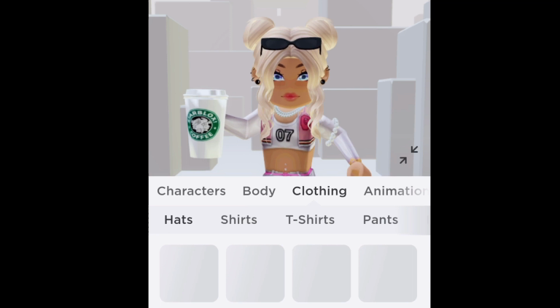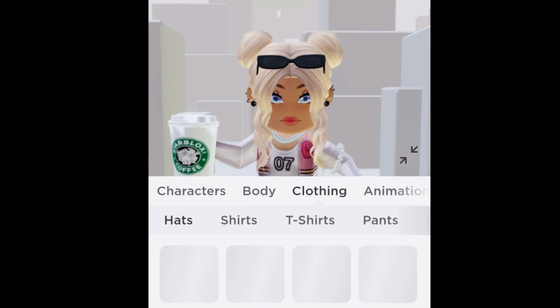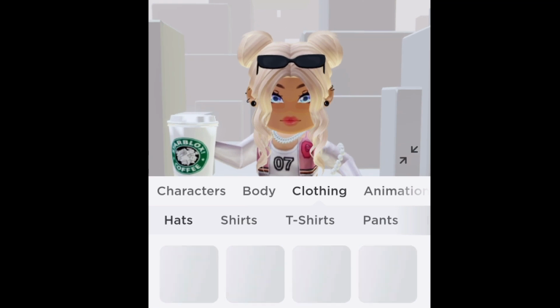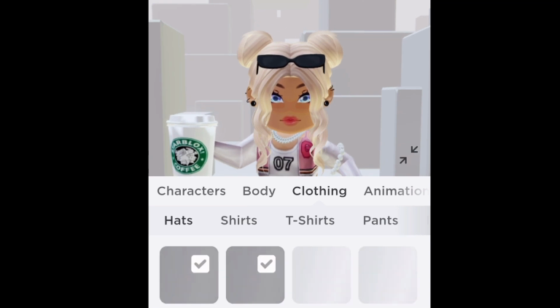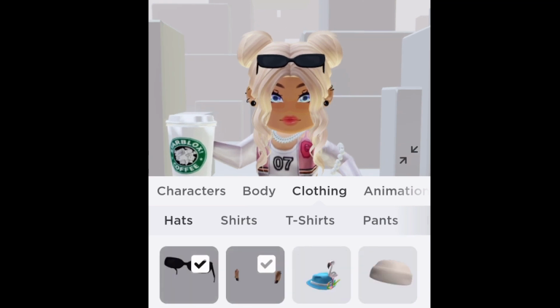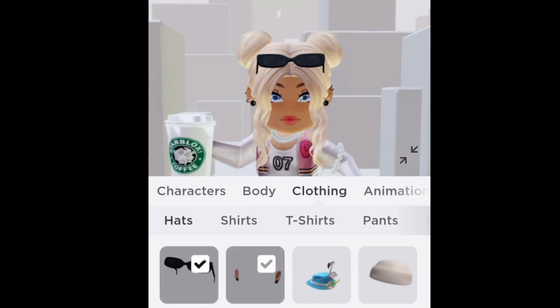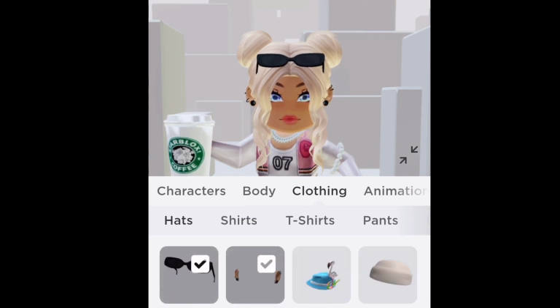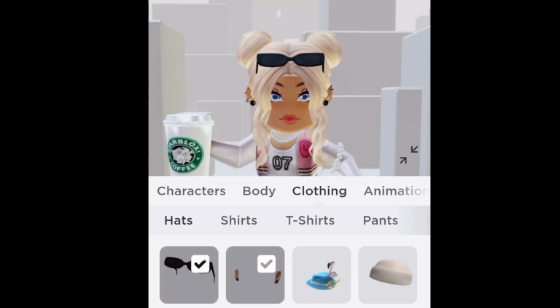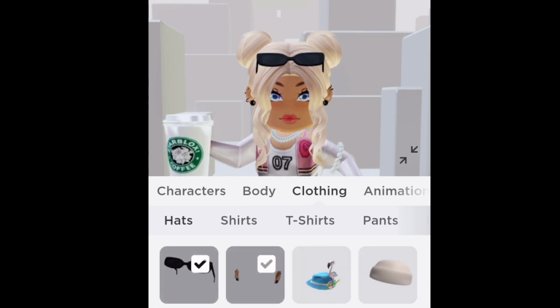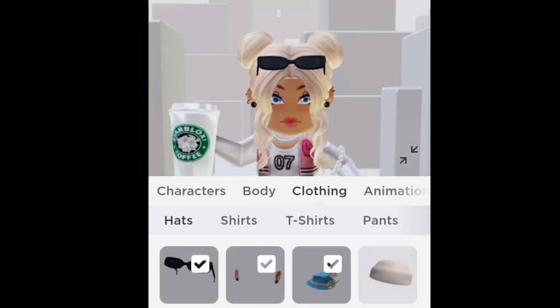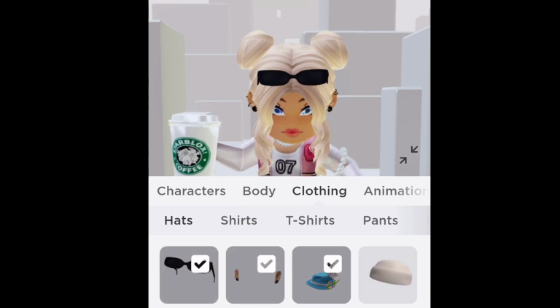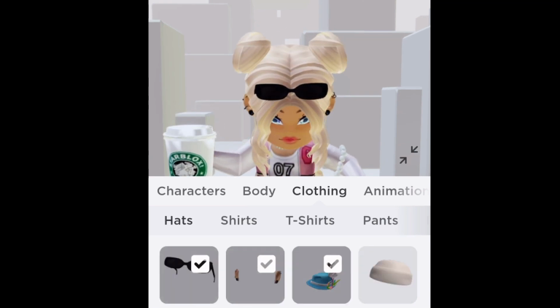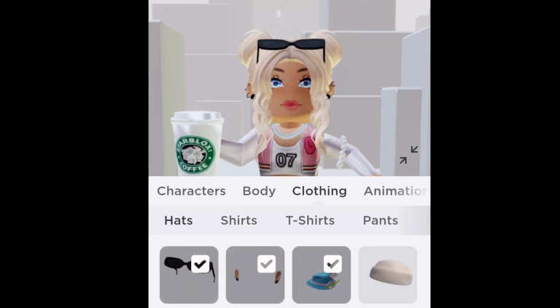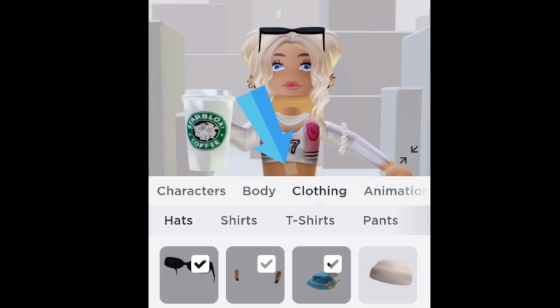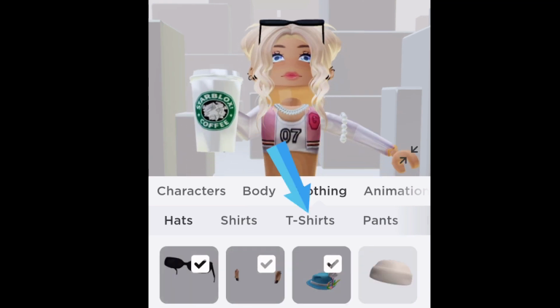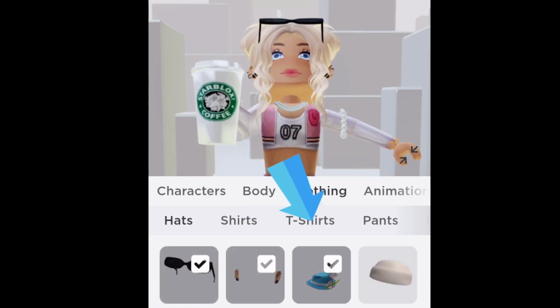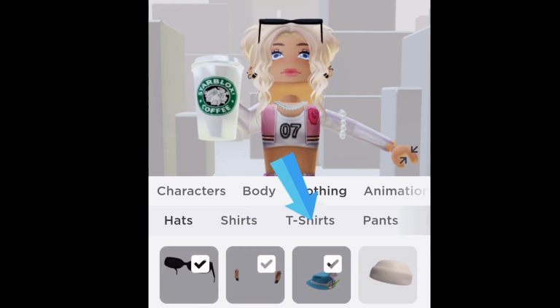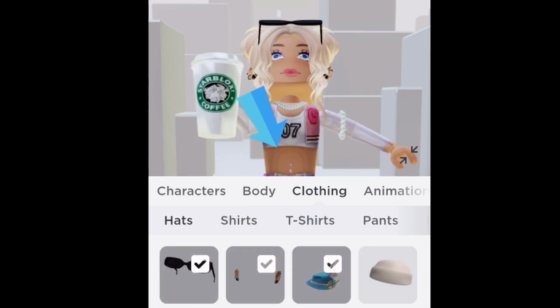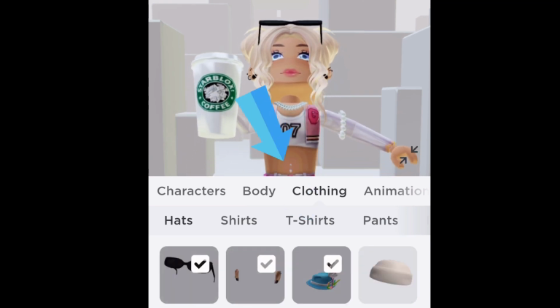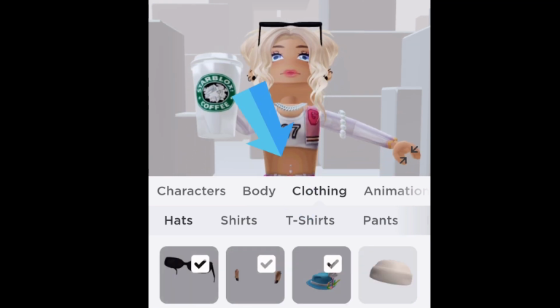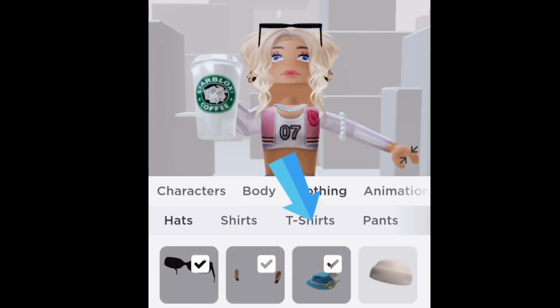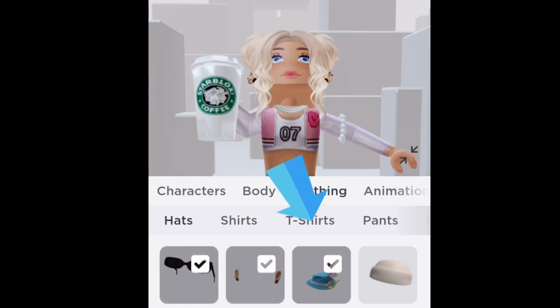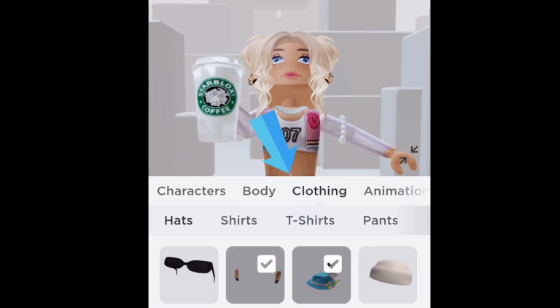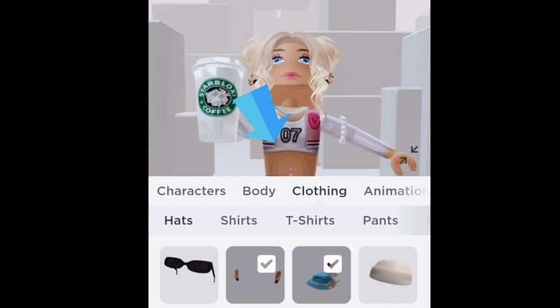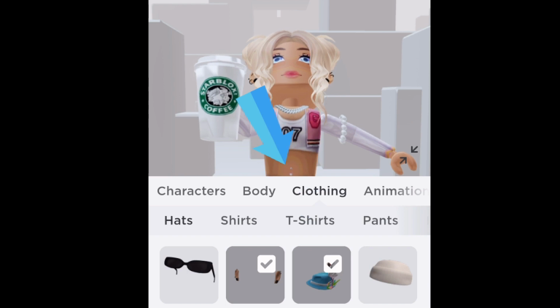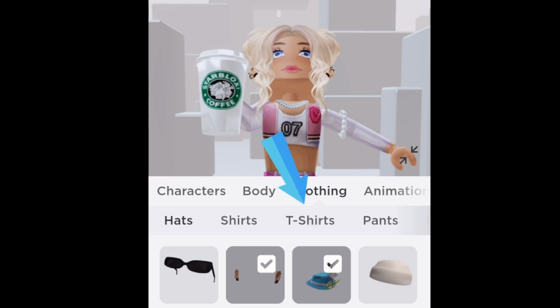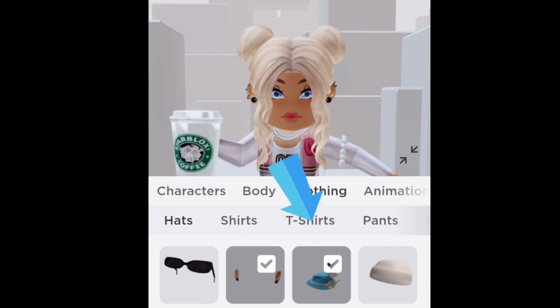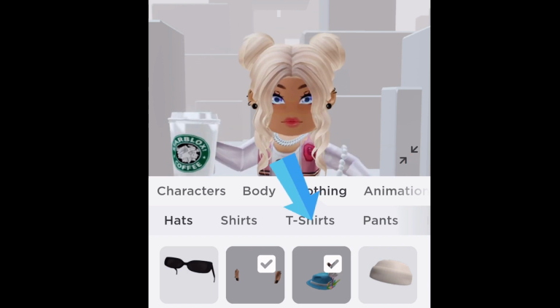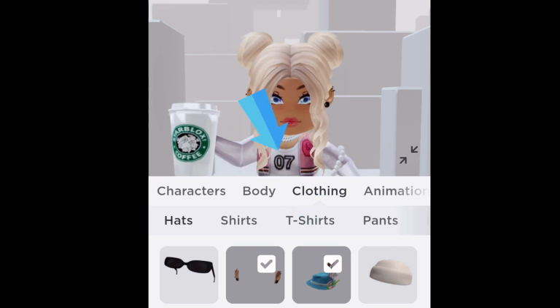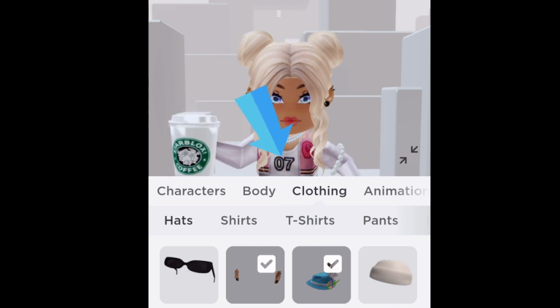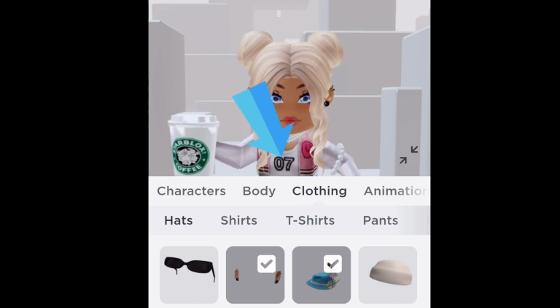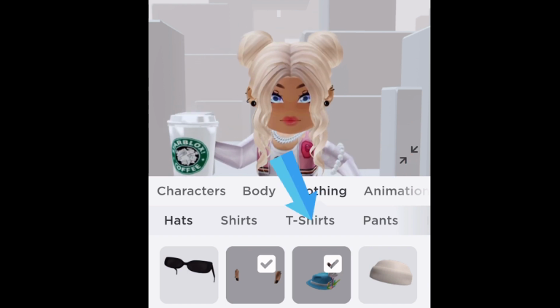In your backpack under hats, there it is — it's a blue fedora with a flamingo on it. So cute!